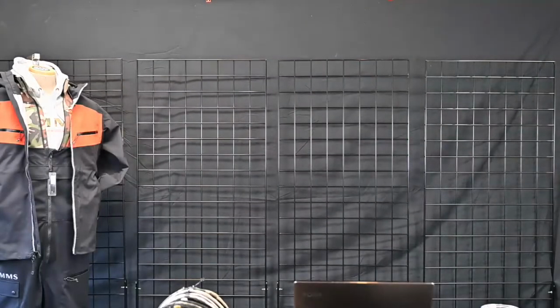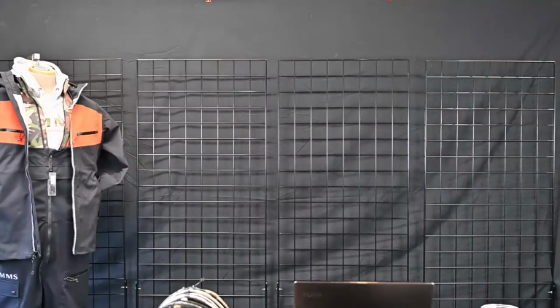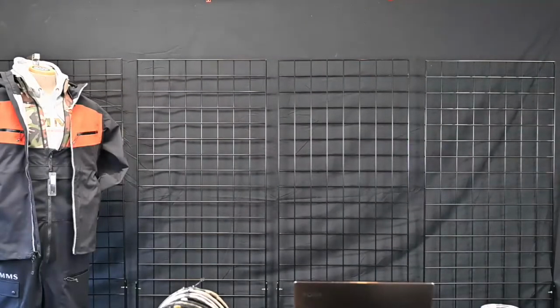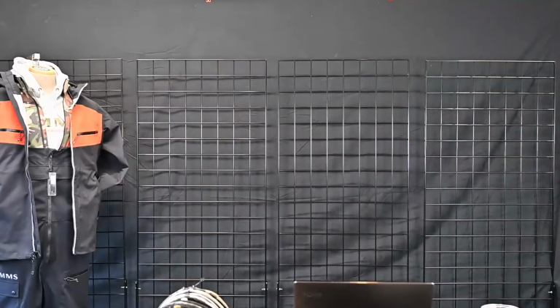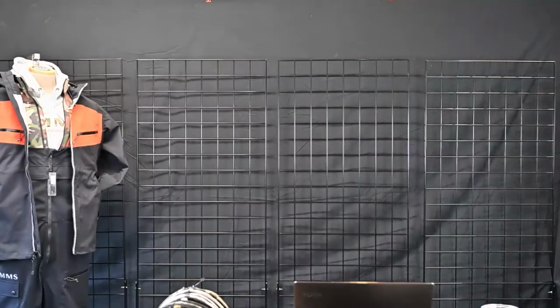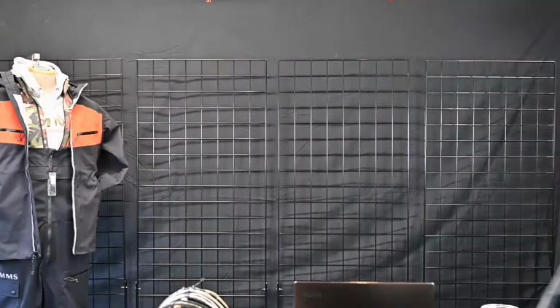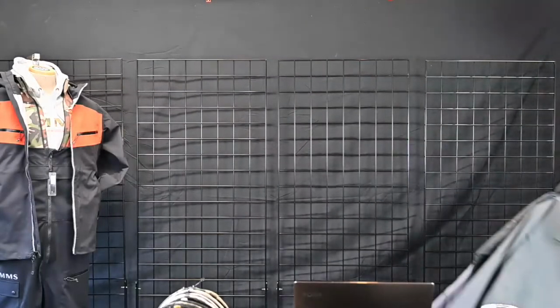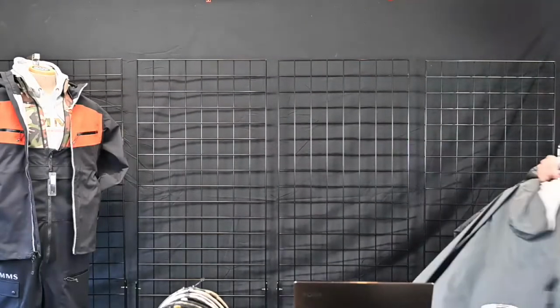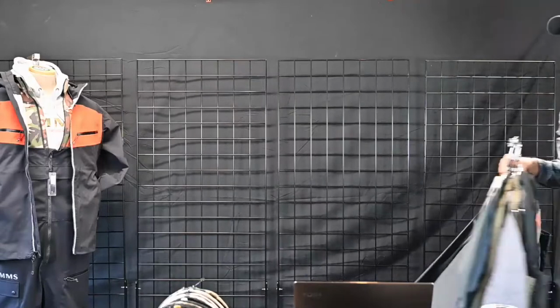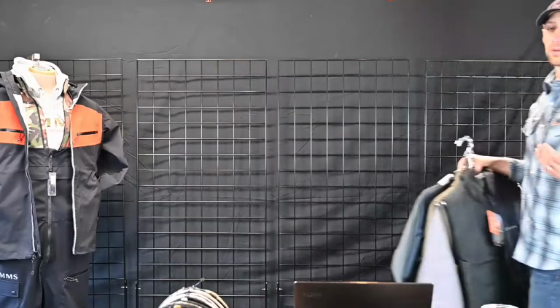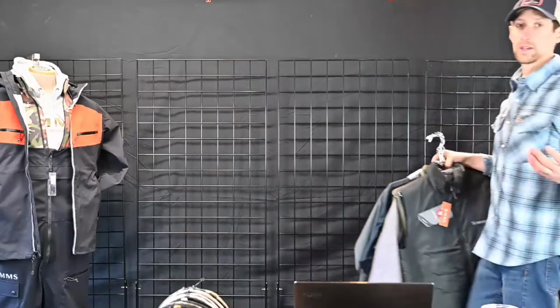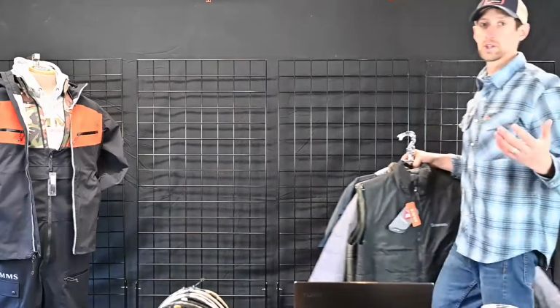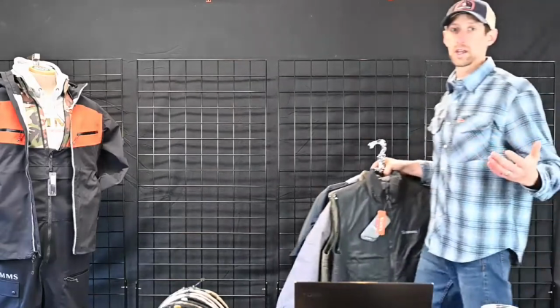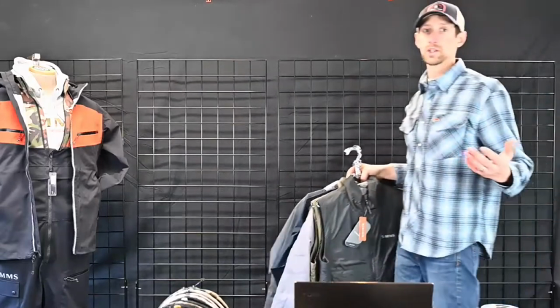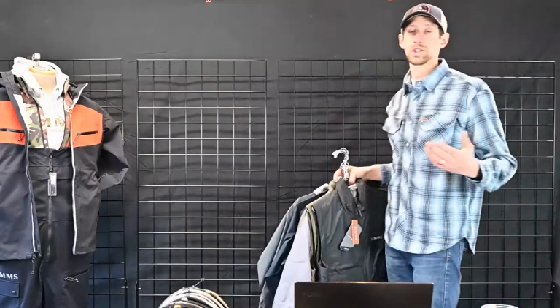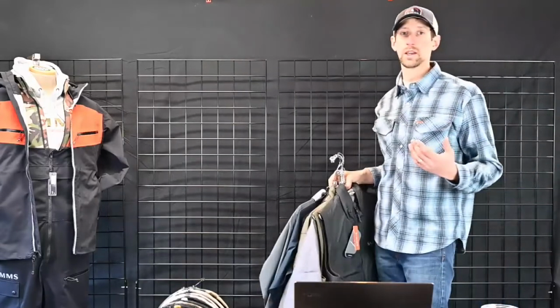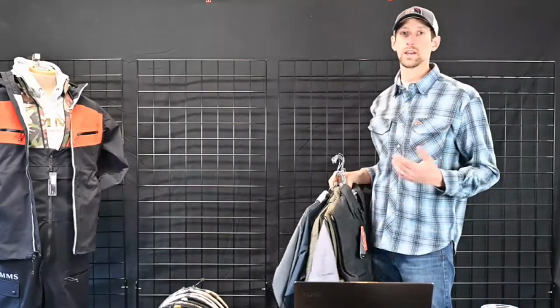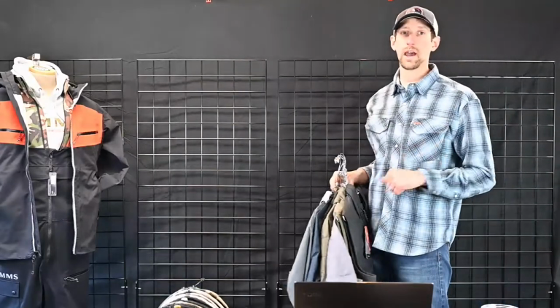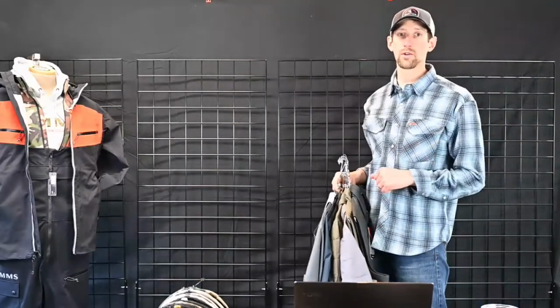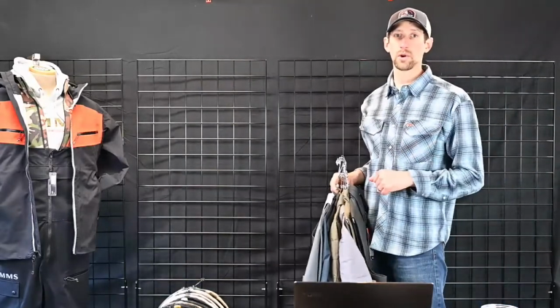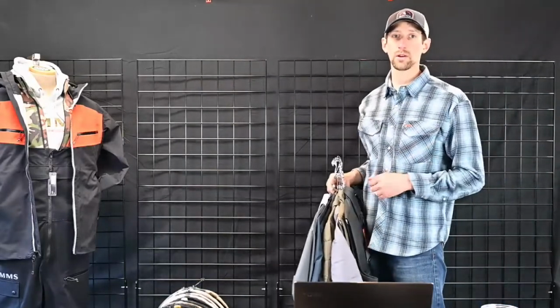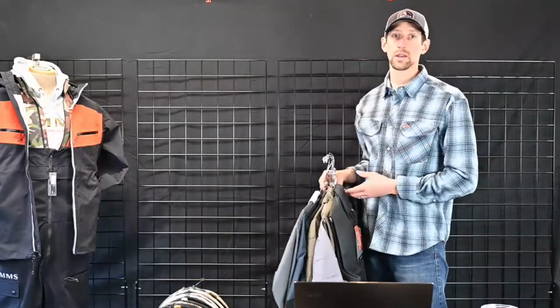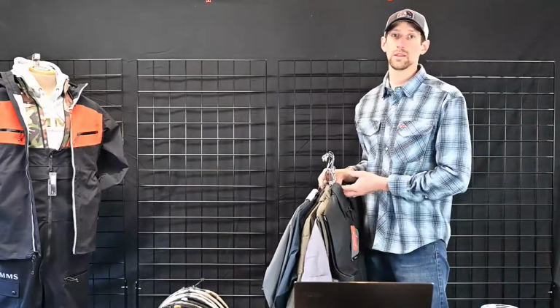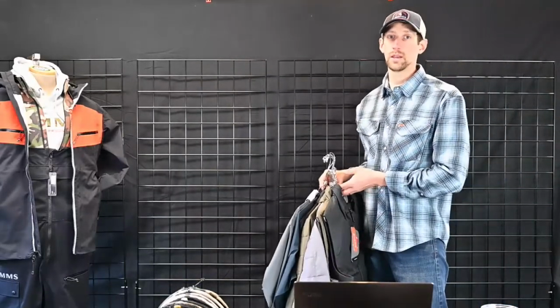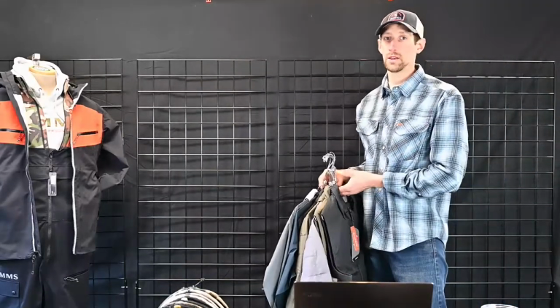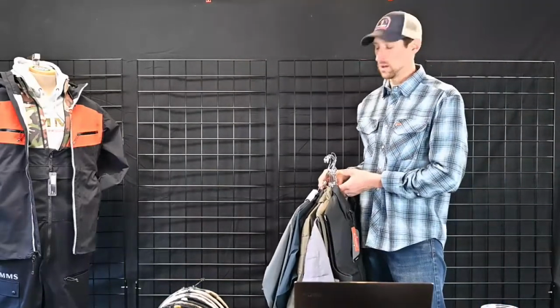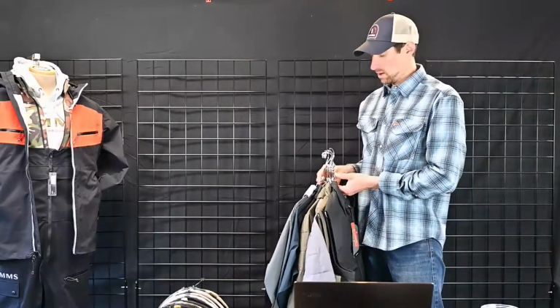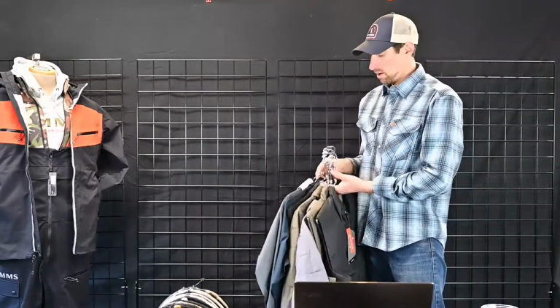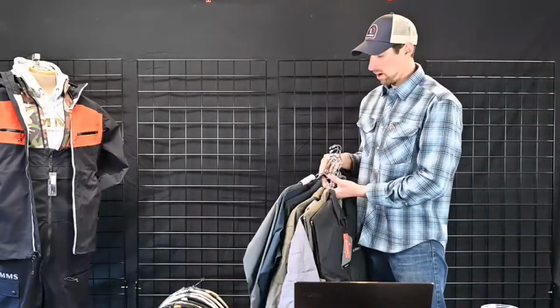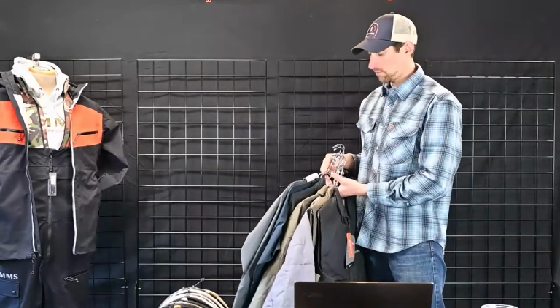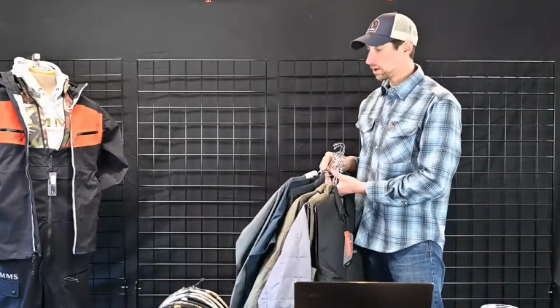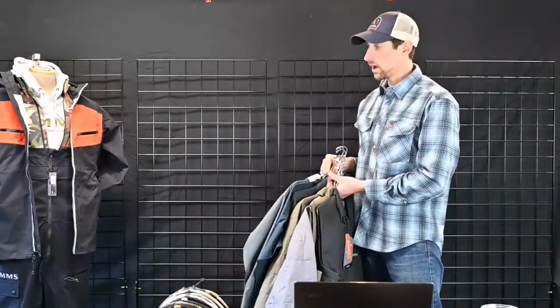Price goes up $20 to $299.95. That is the only change in outerwear in the fall line.